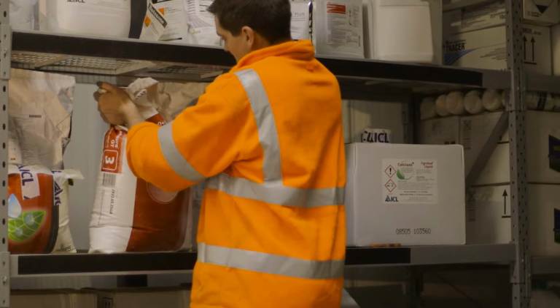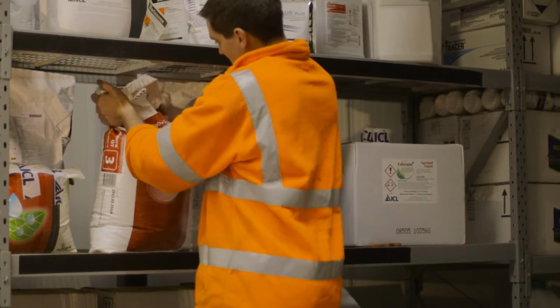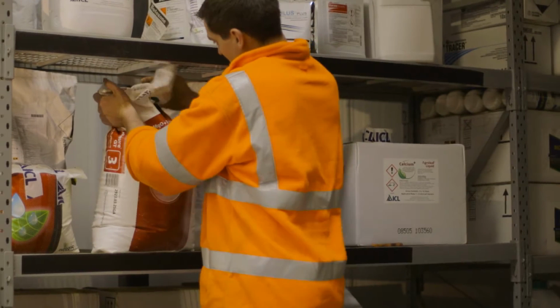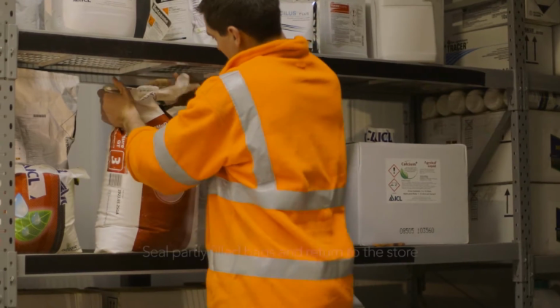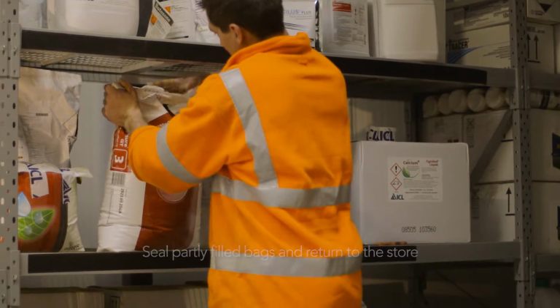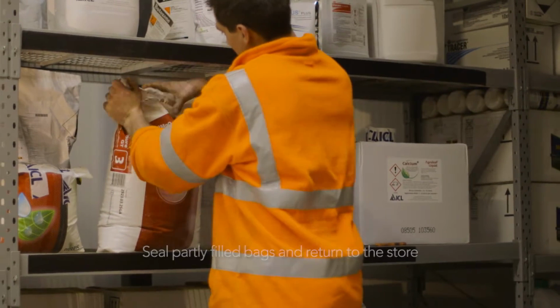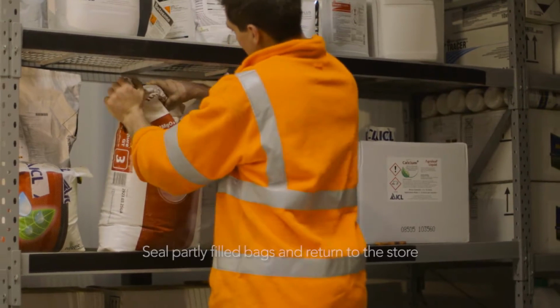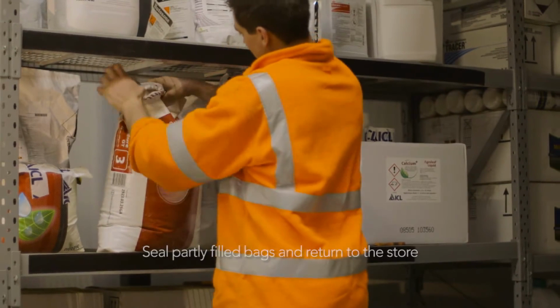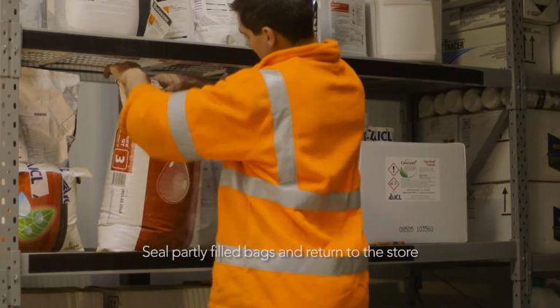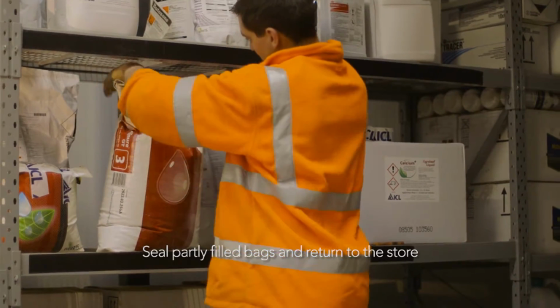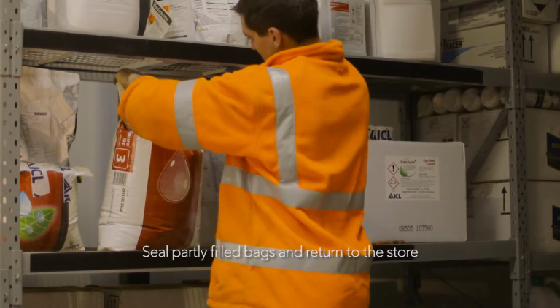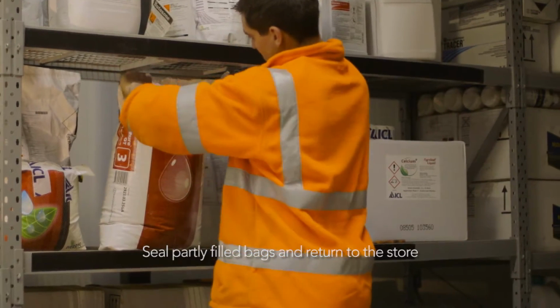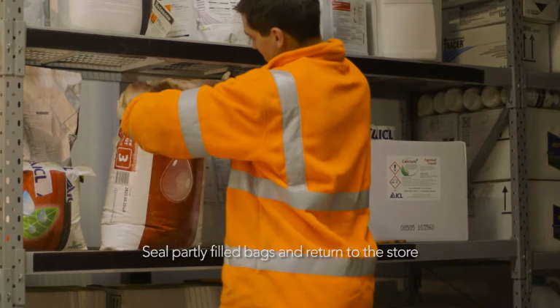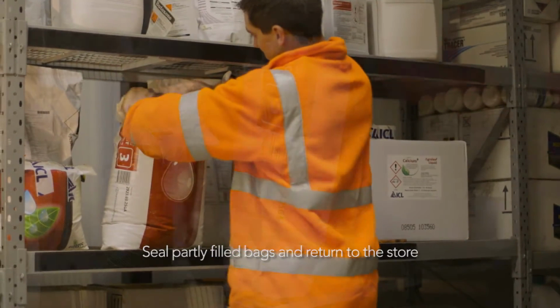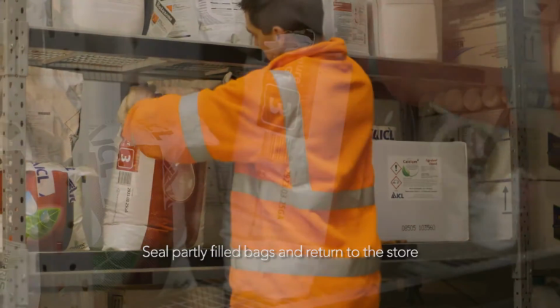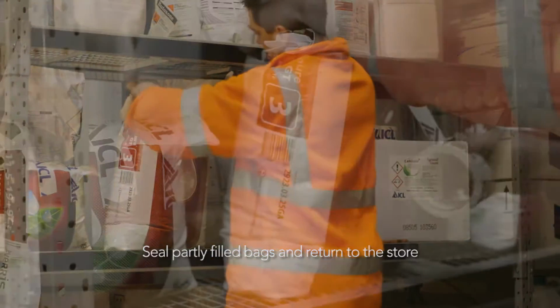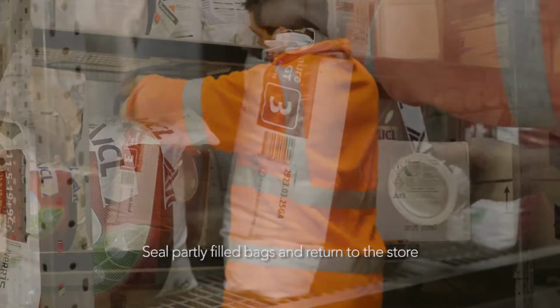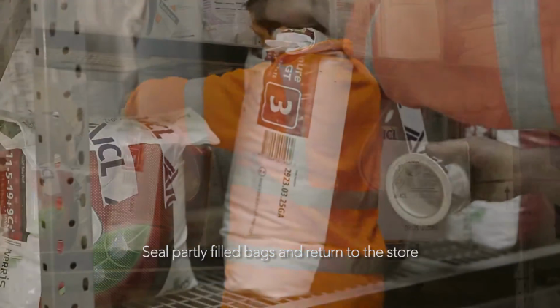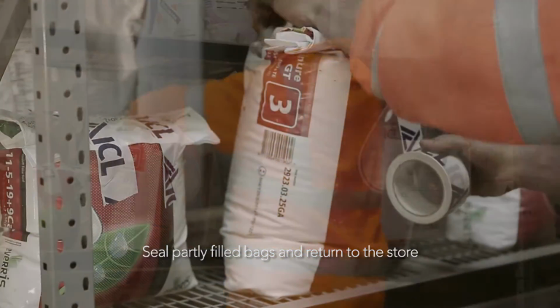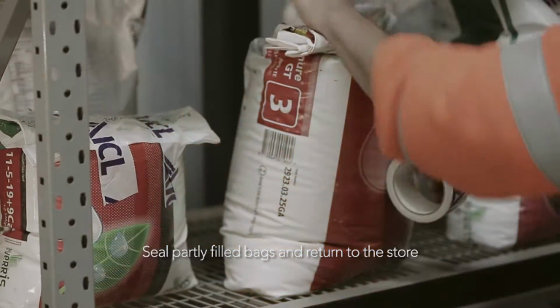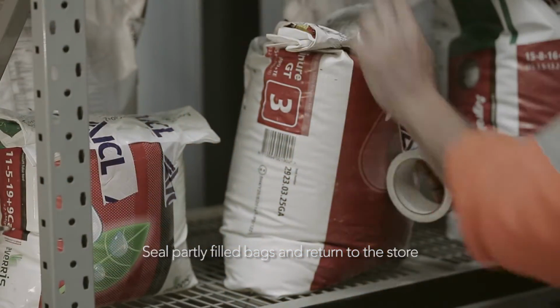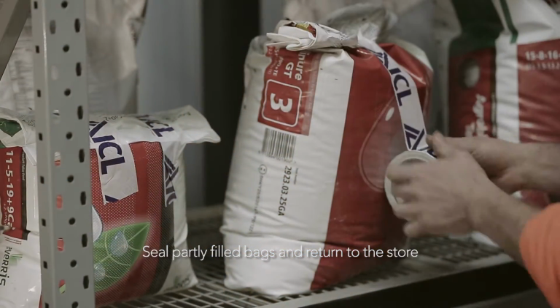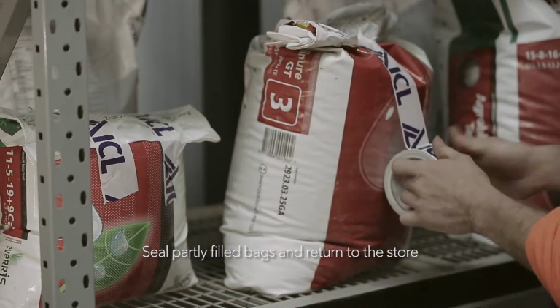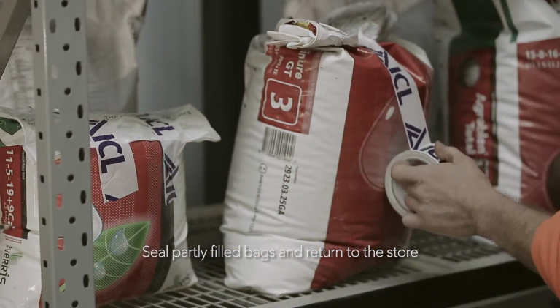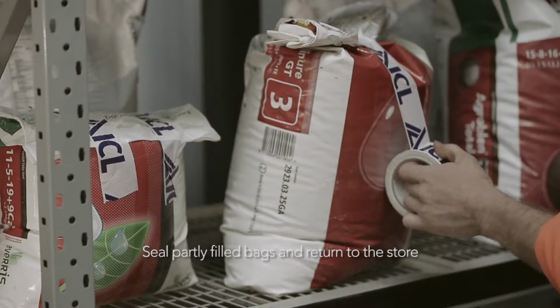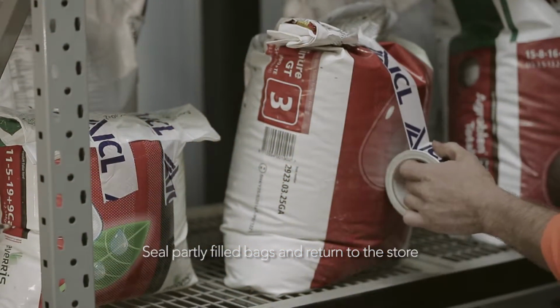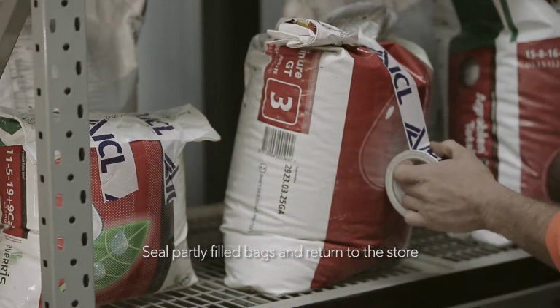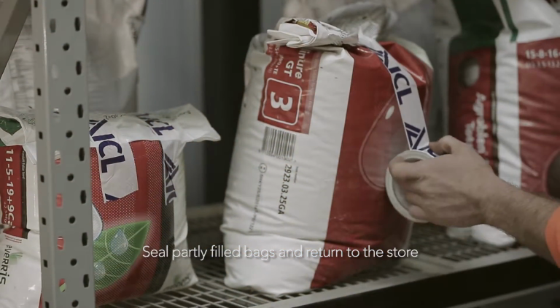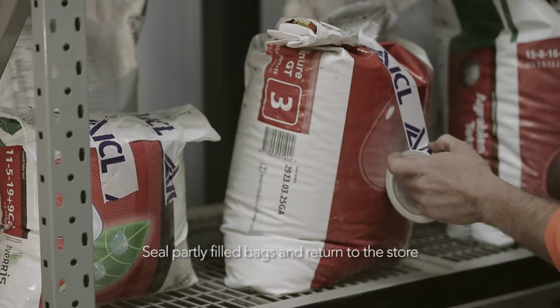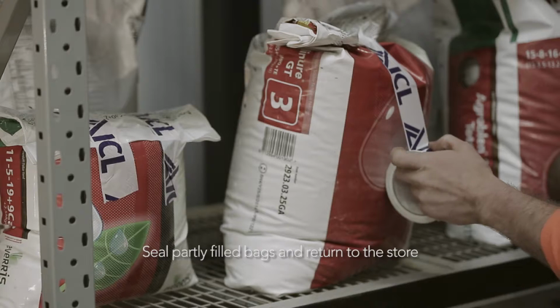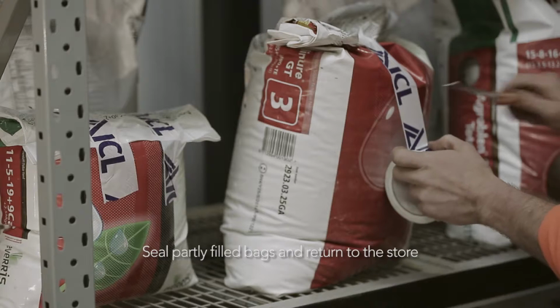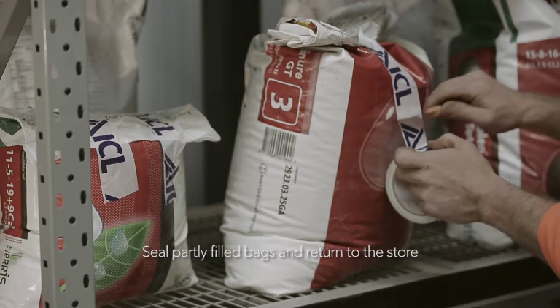Part filled bags should be closed tightly, sealed and returned to the store.